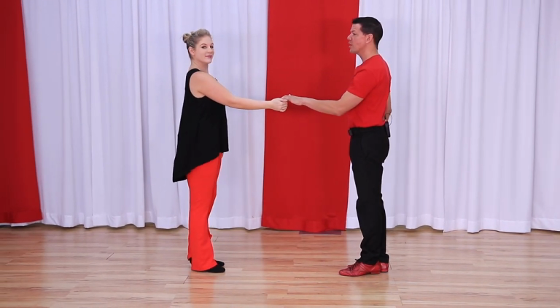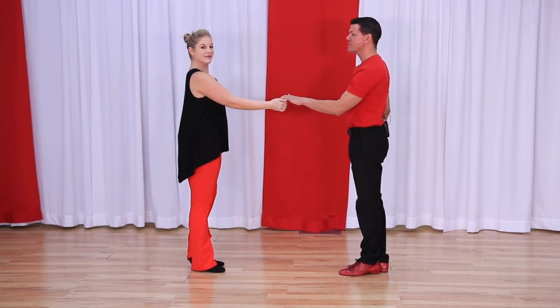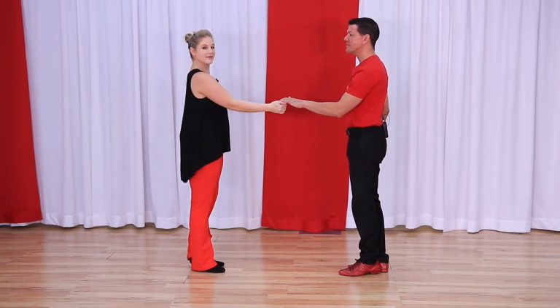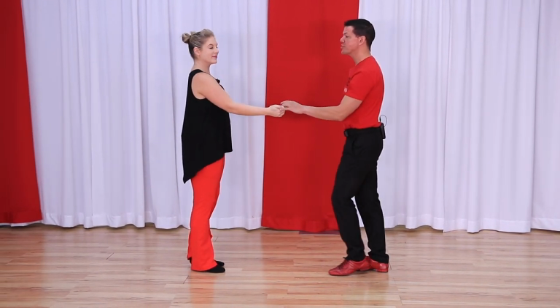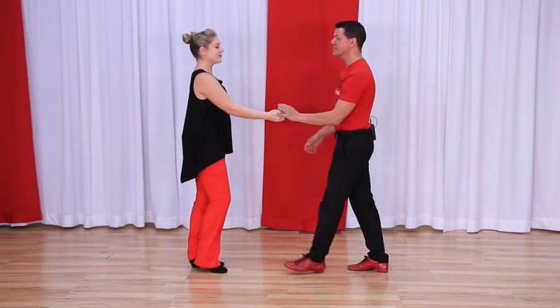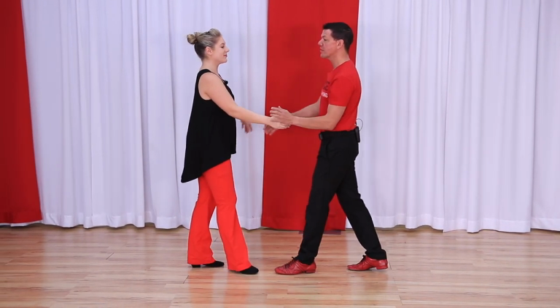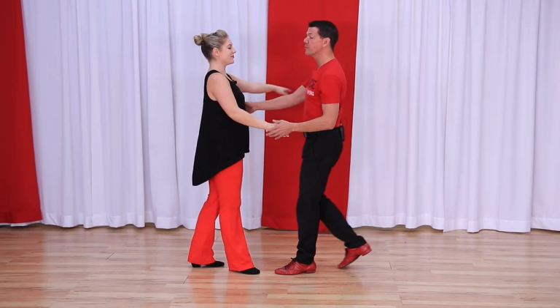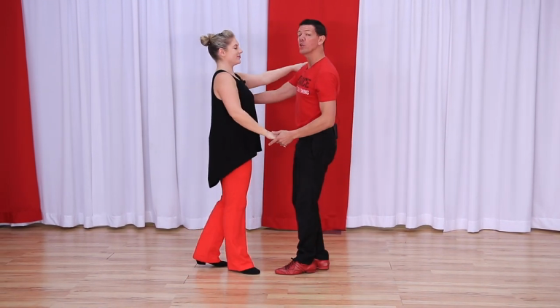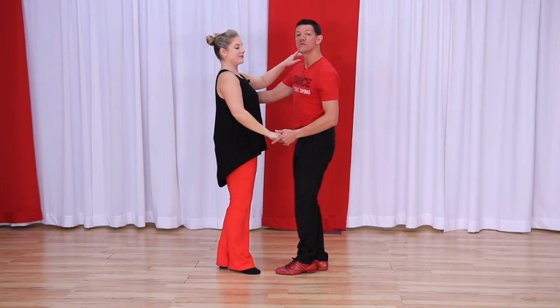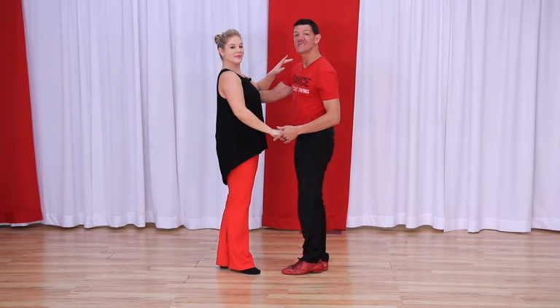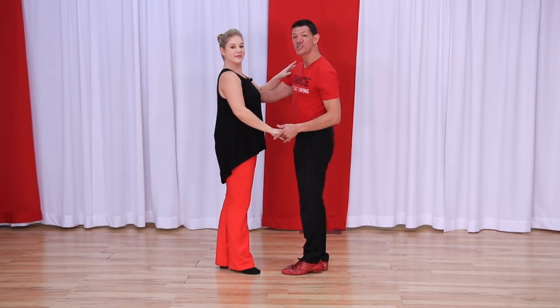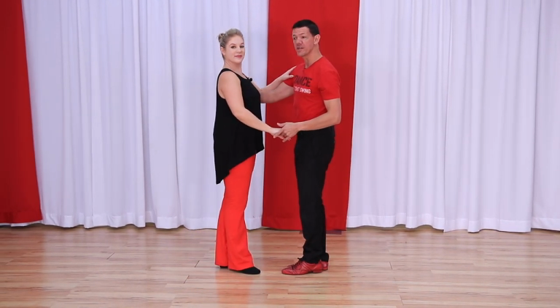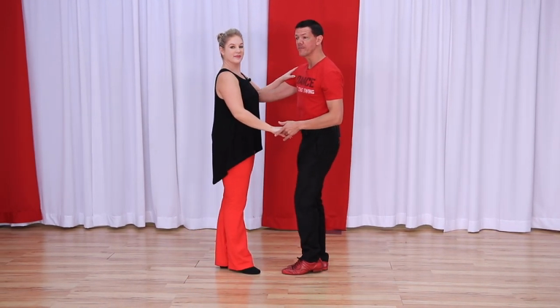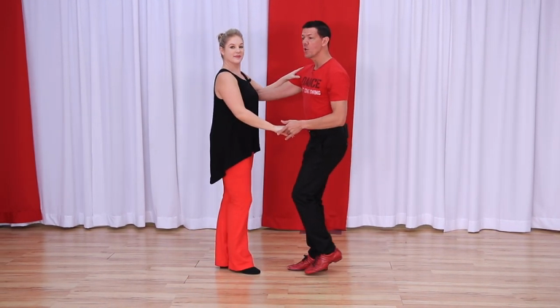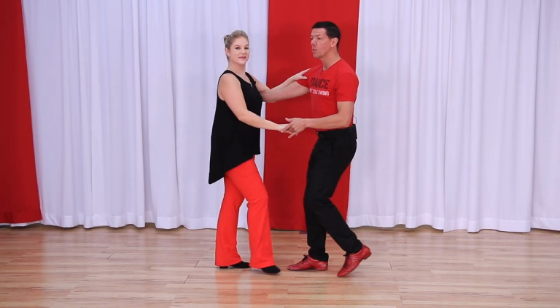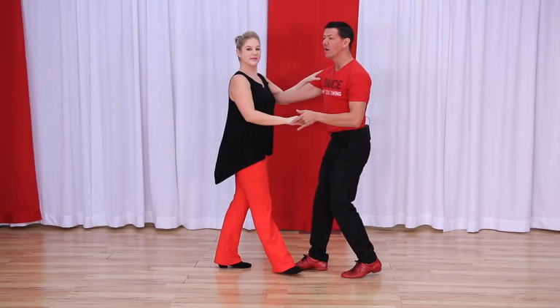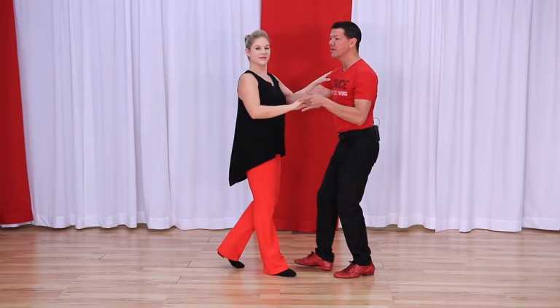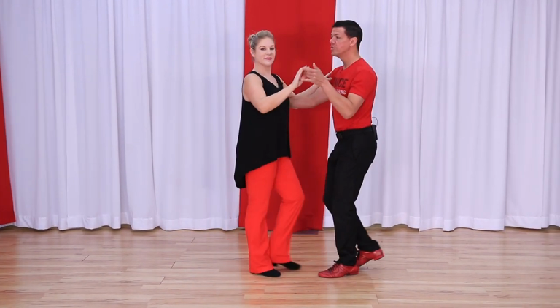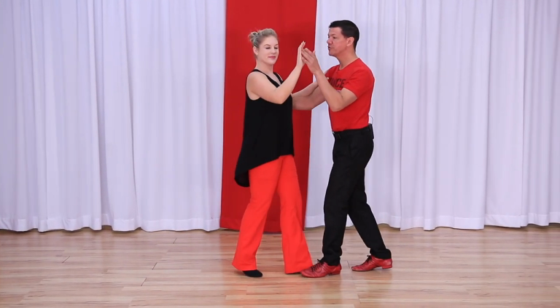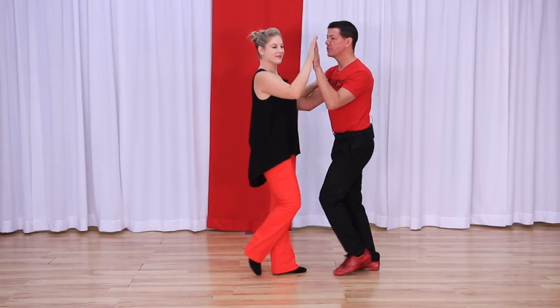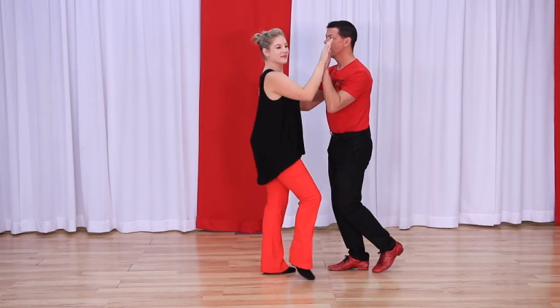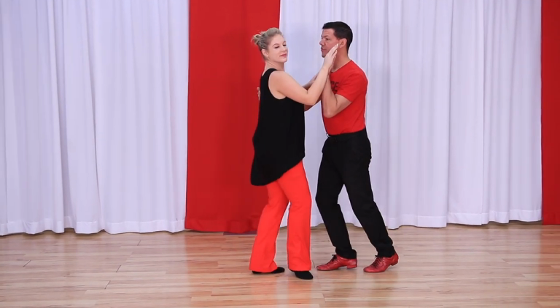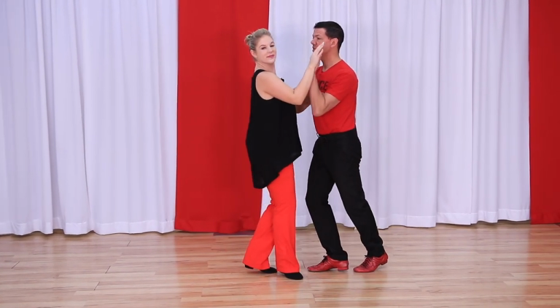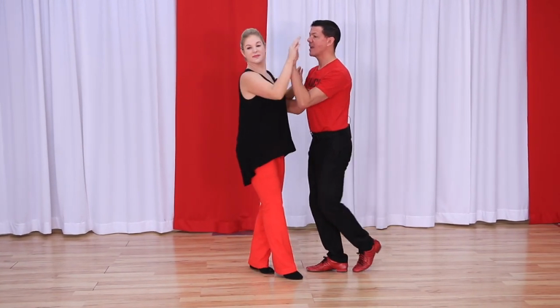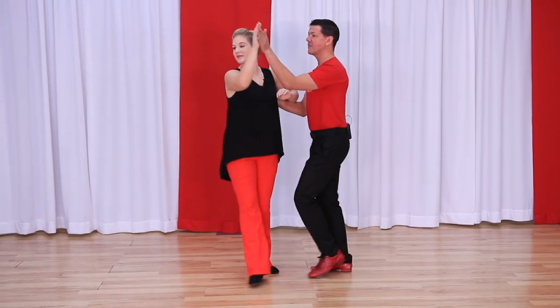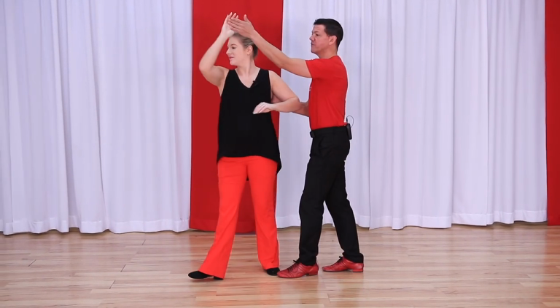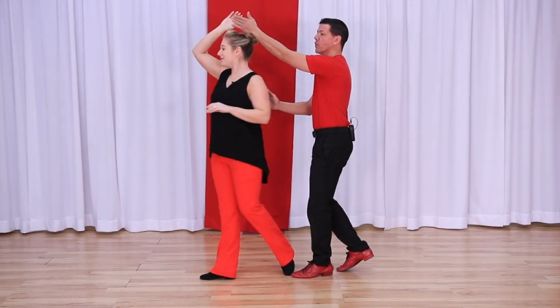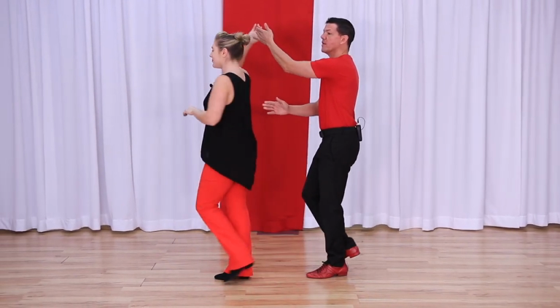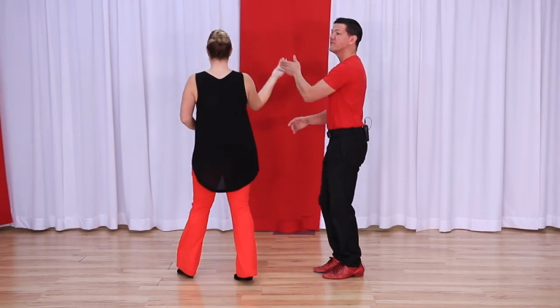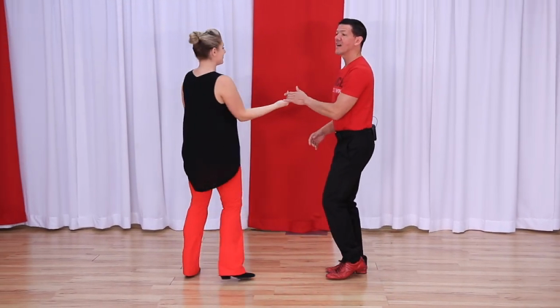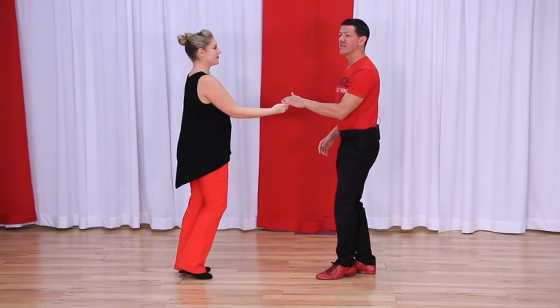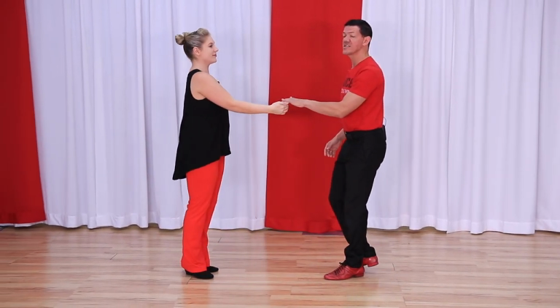We also have the sugar tuck from closed position. One, two, three and four, five and six.